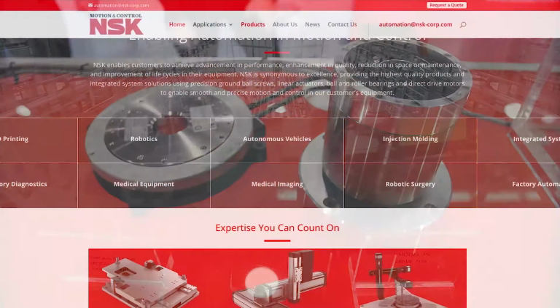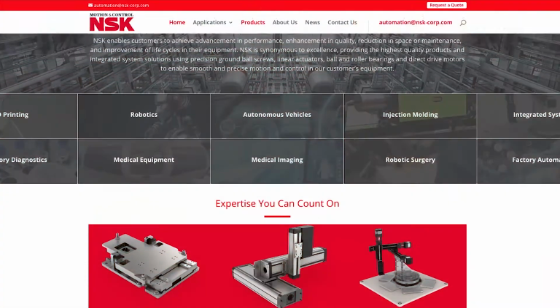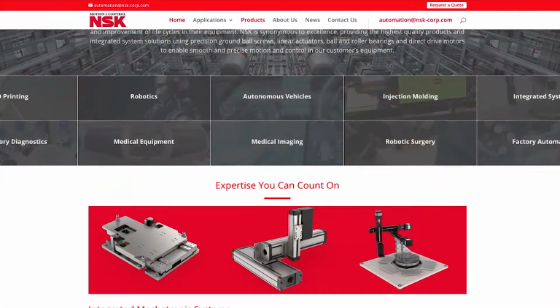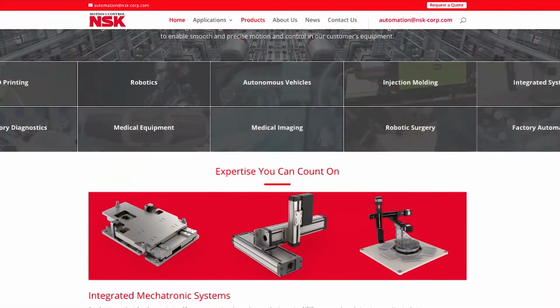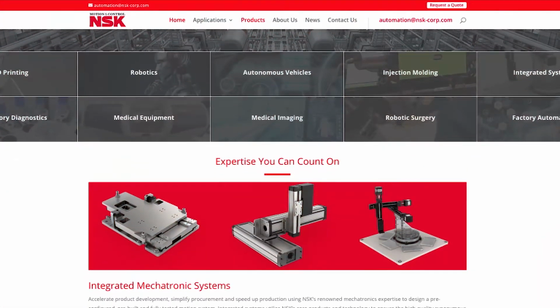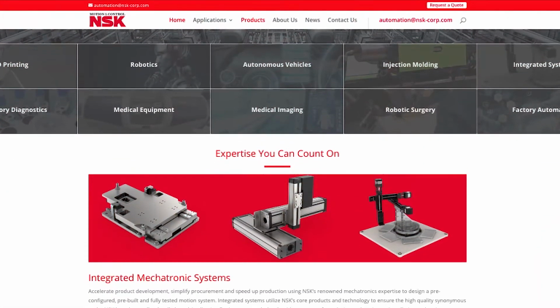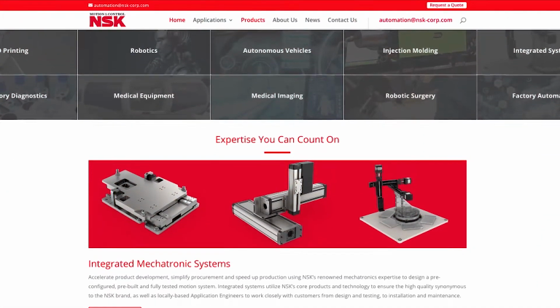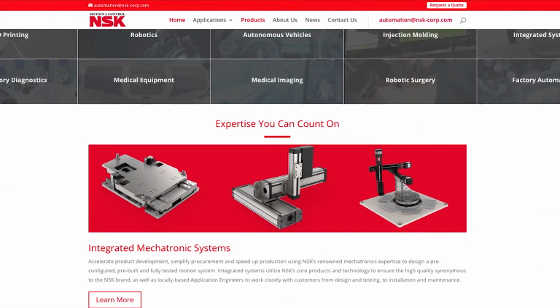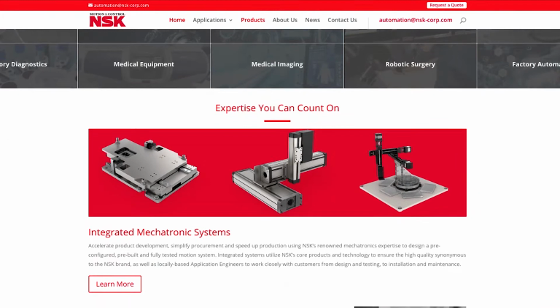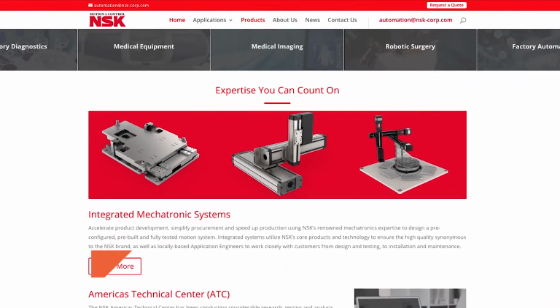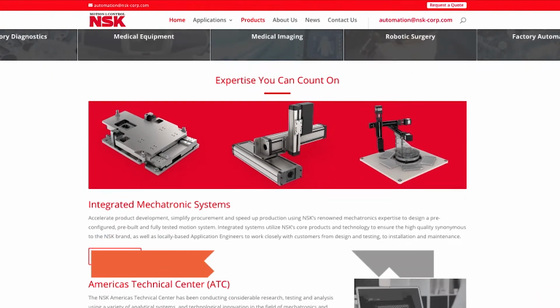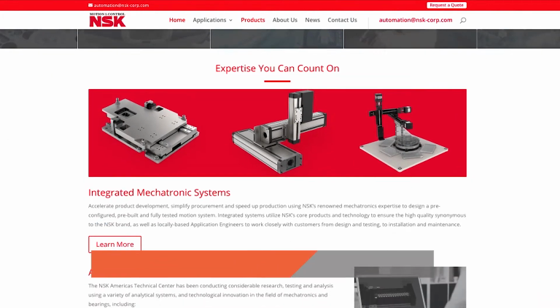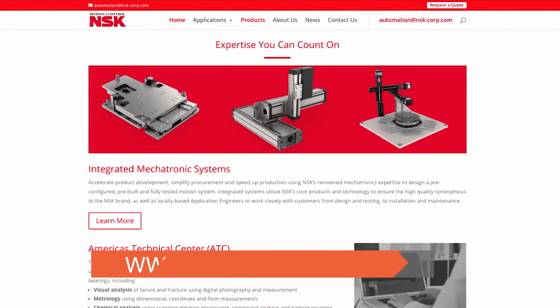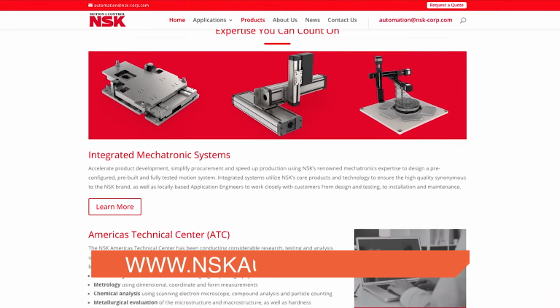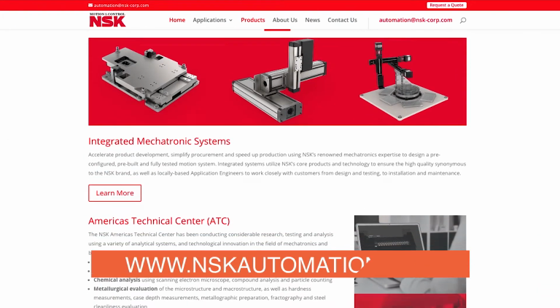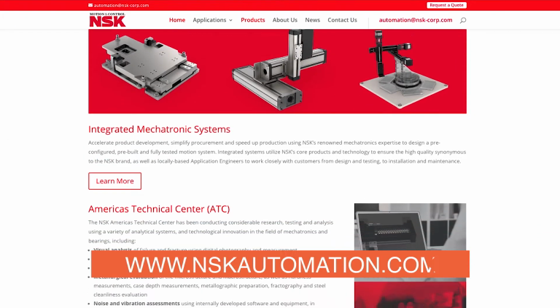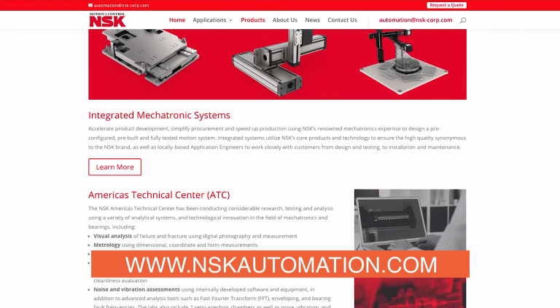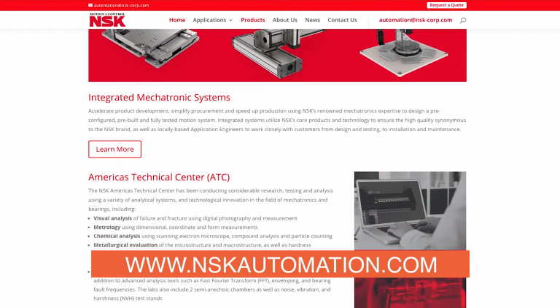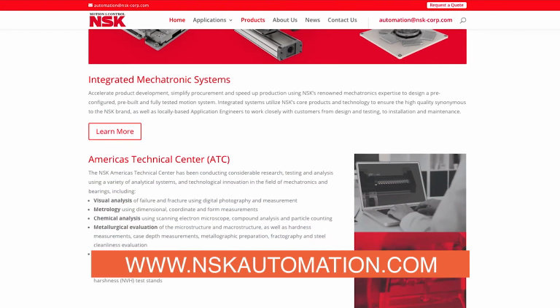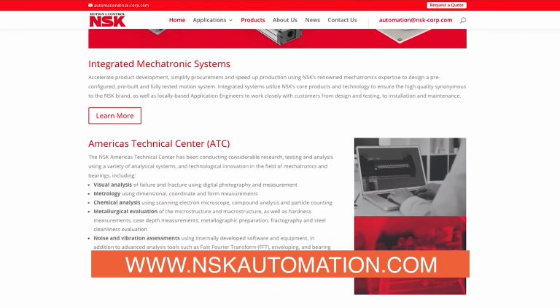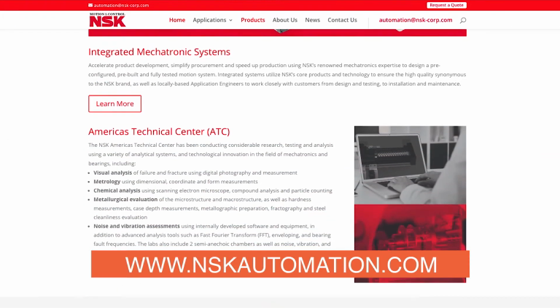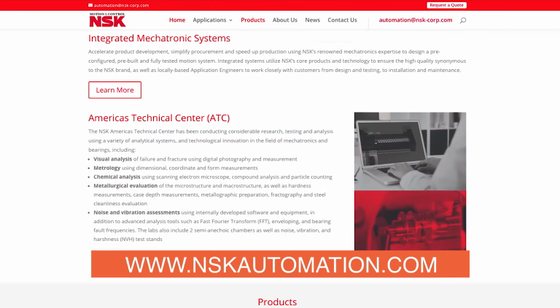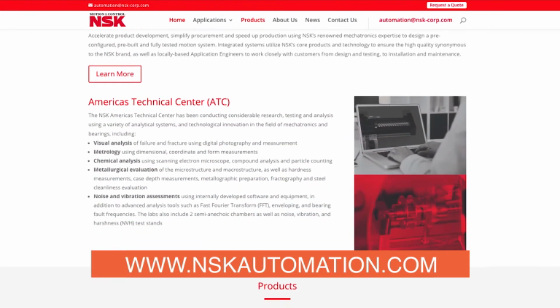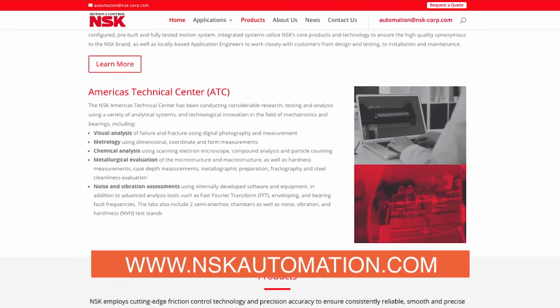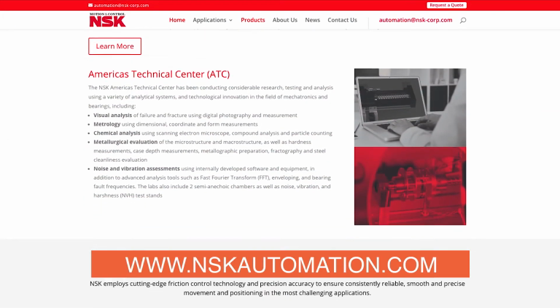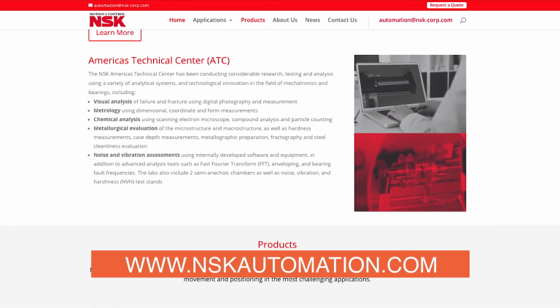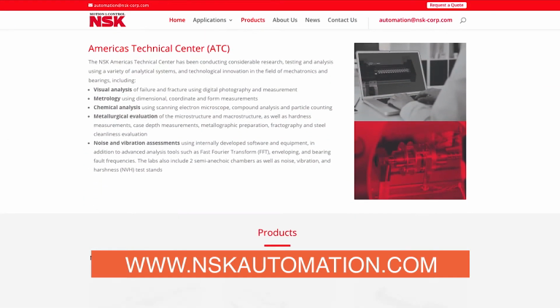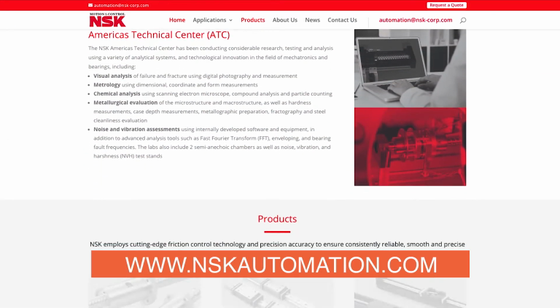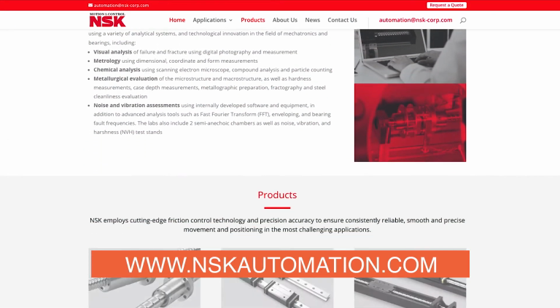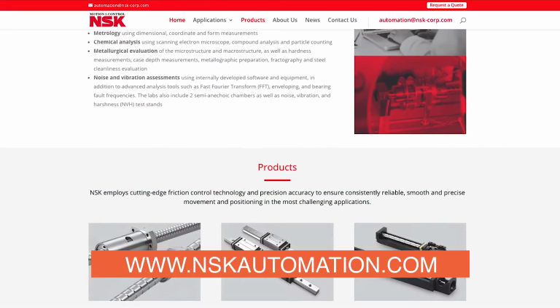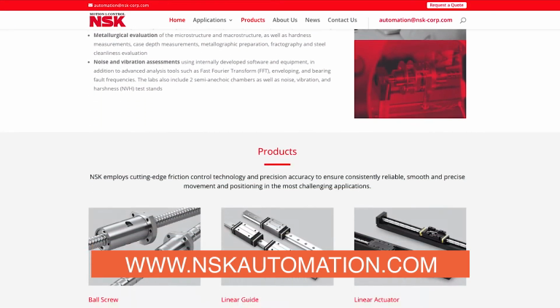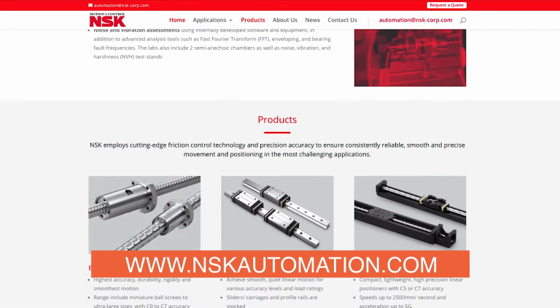For more information, you can visit us at www.nskautomation.com.